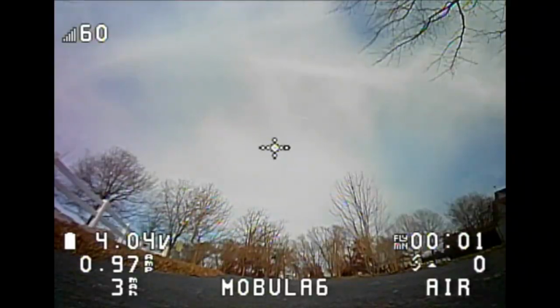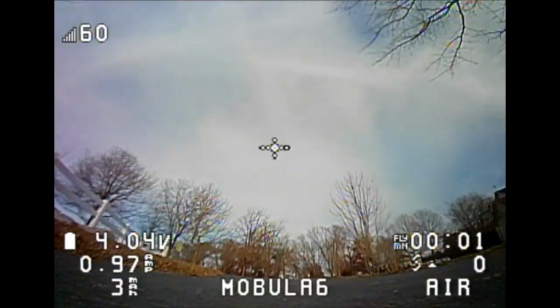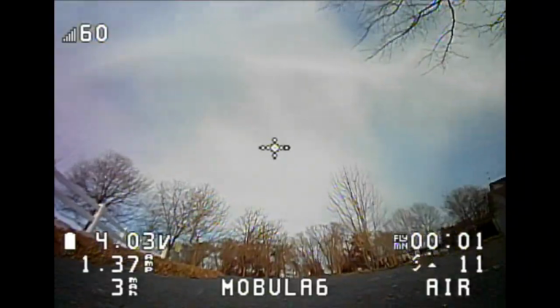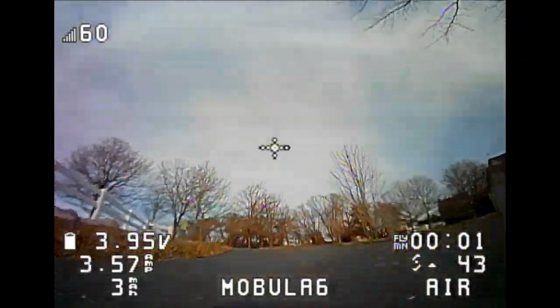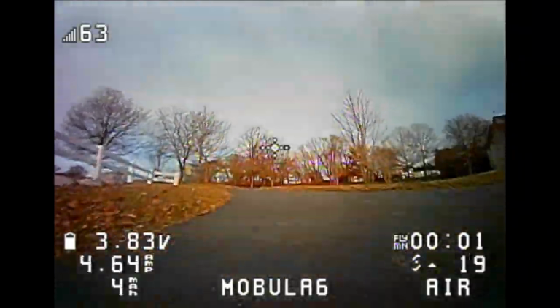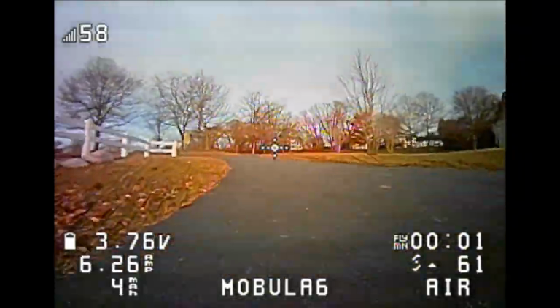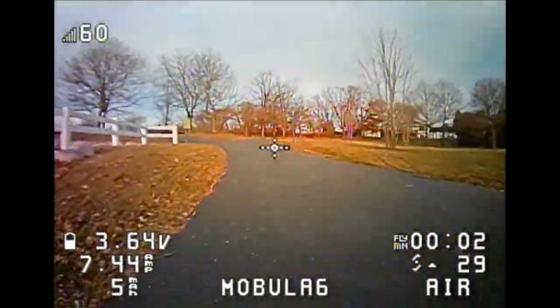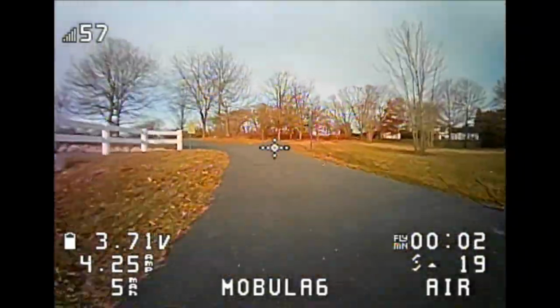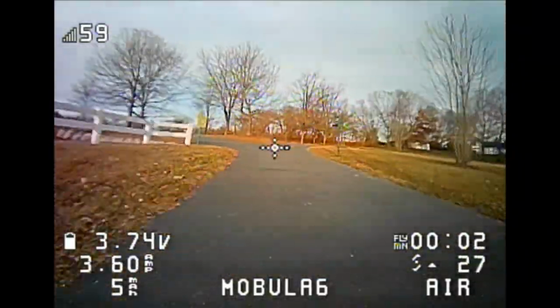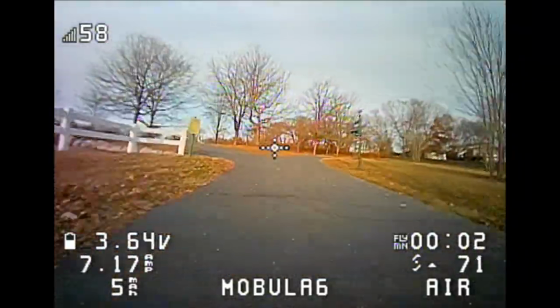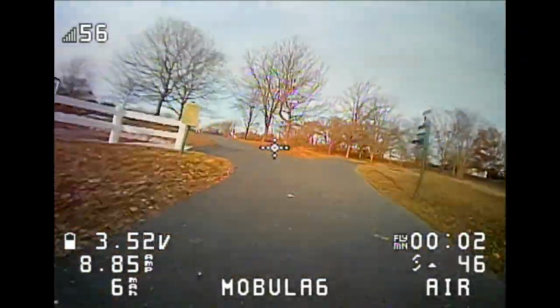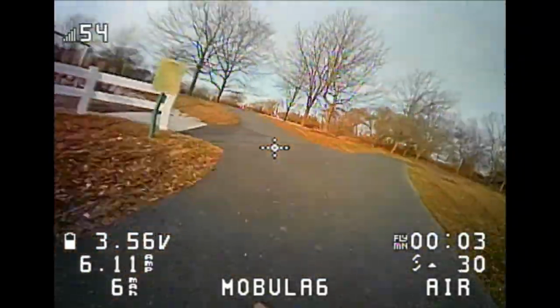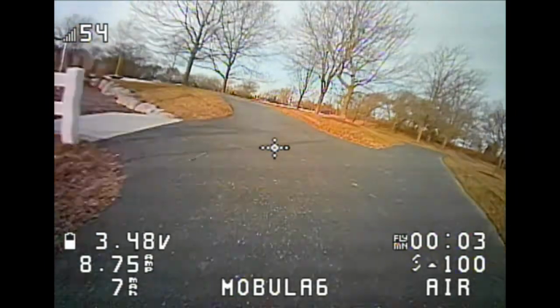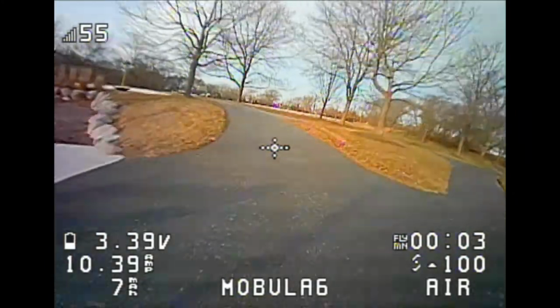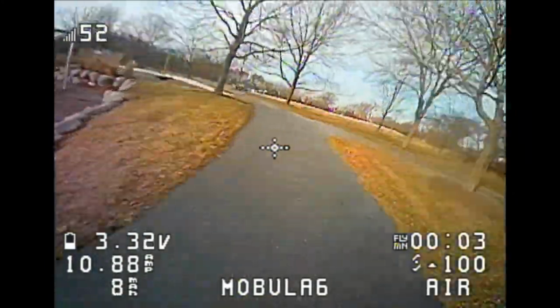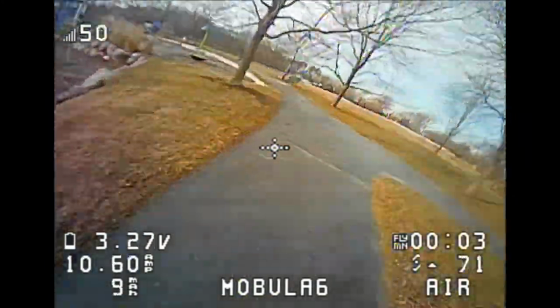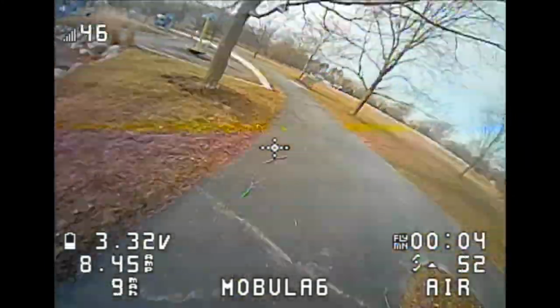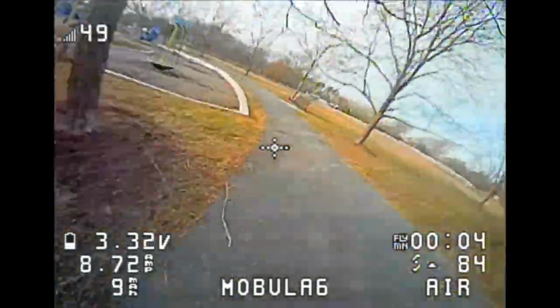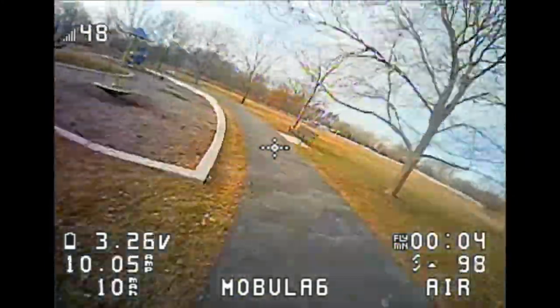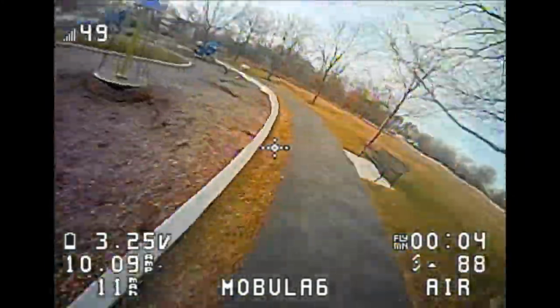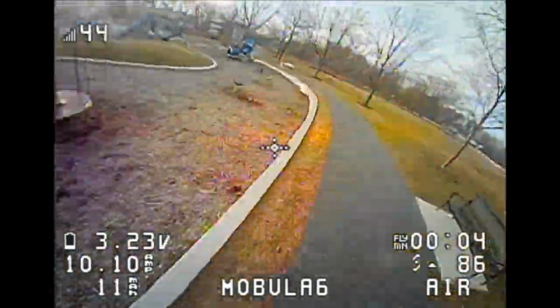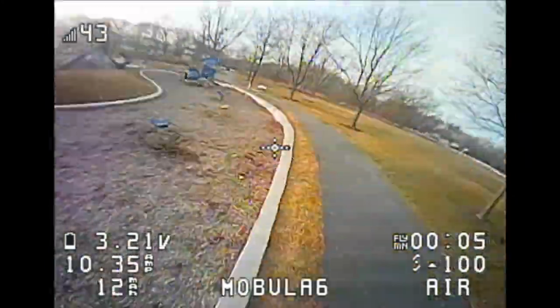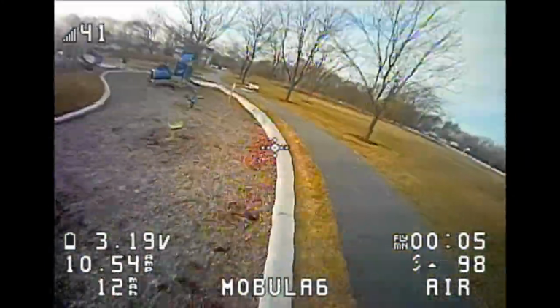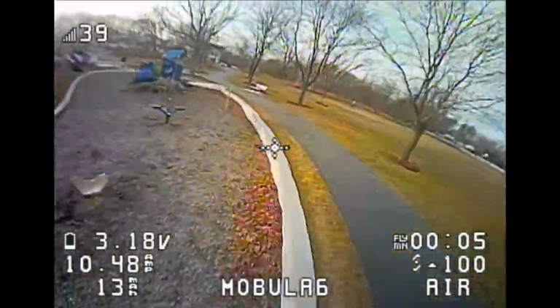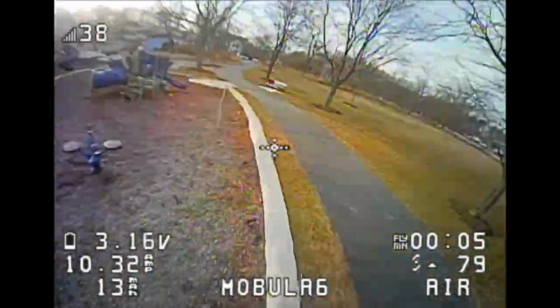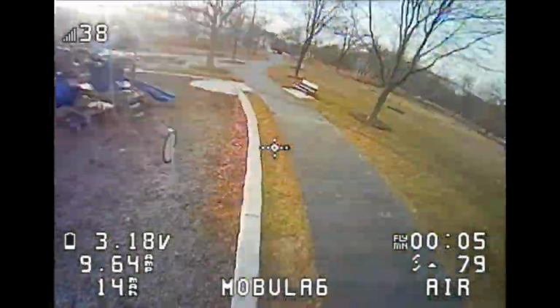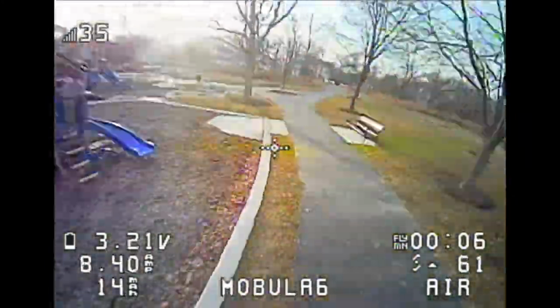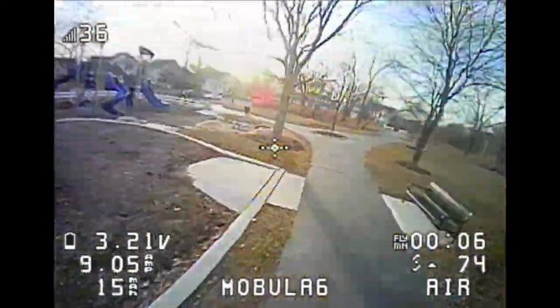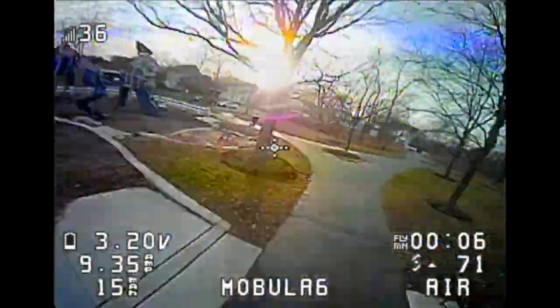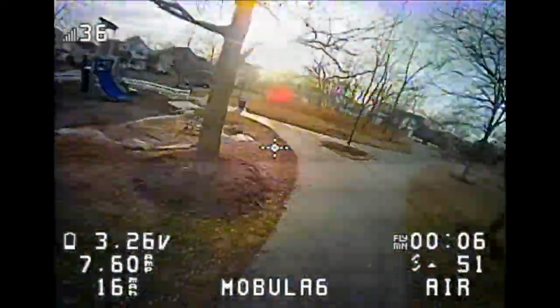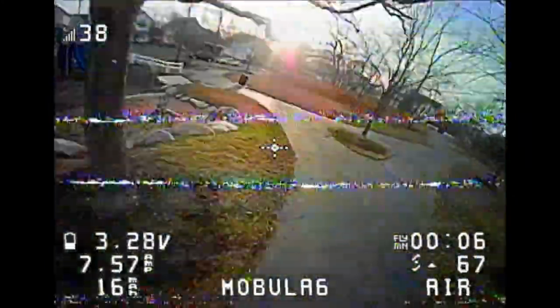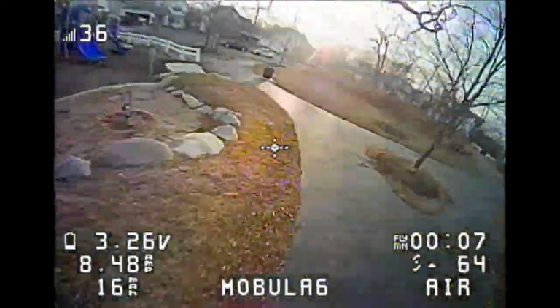I'm not sure if it's the cold — I think temperature is not helping any. It's 45 degrees Fahrenheit.